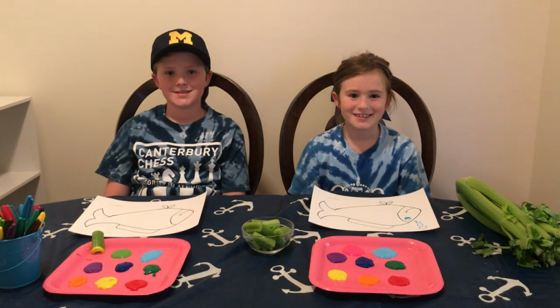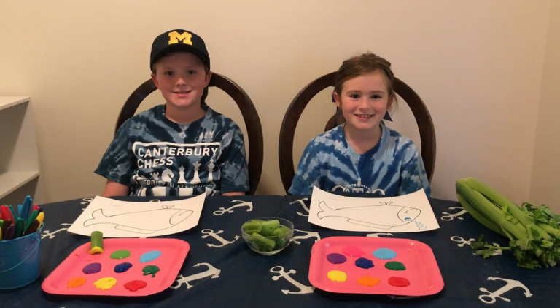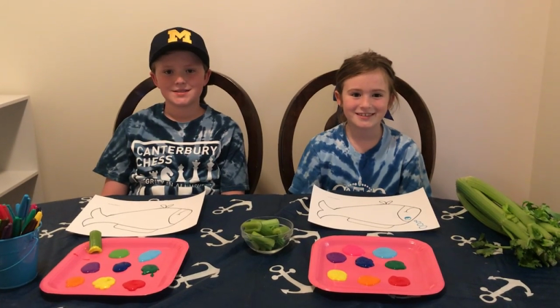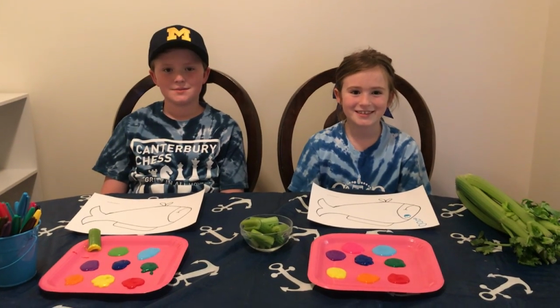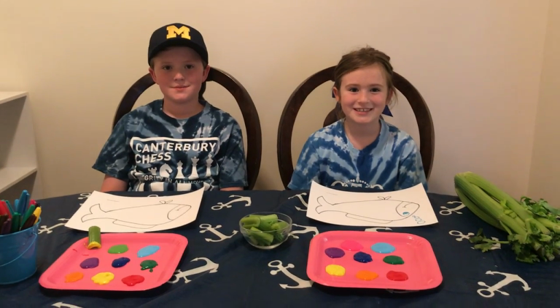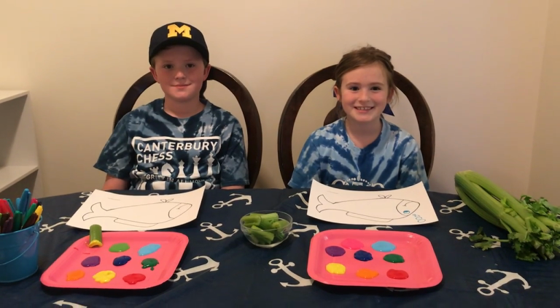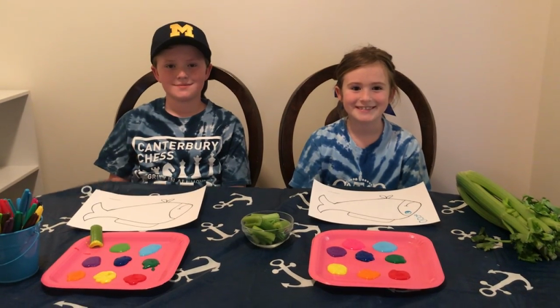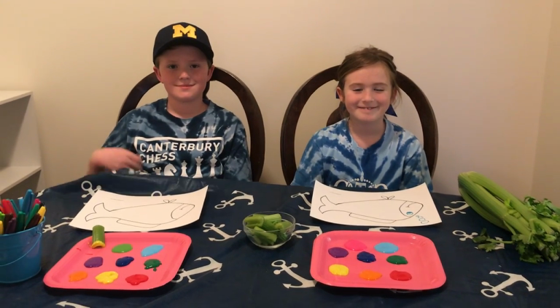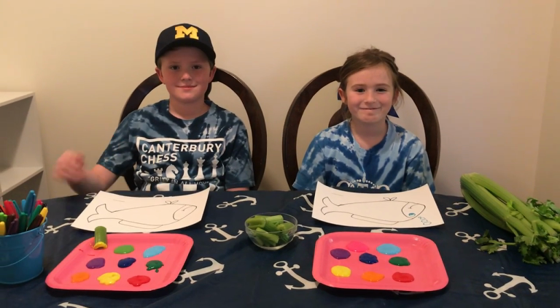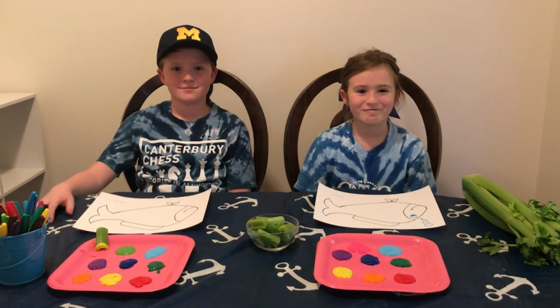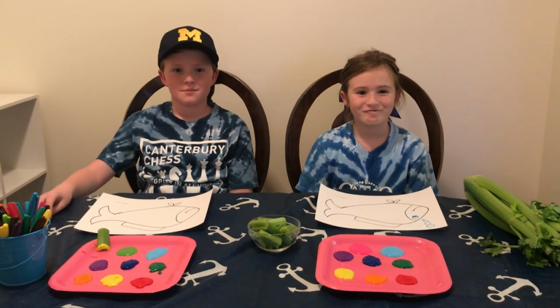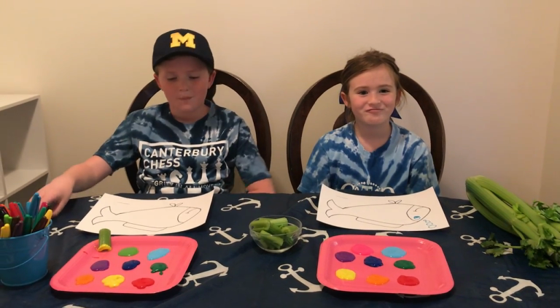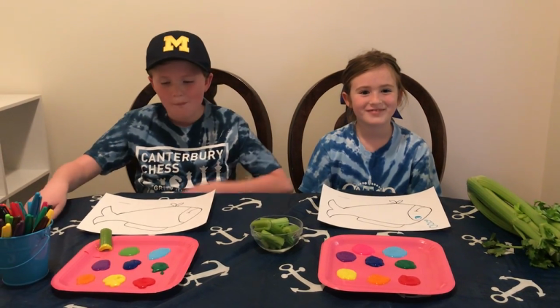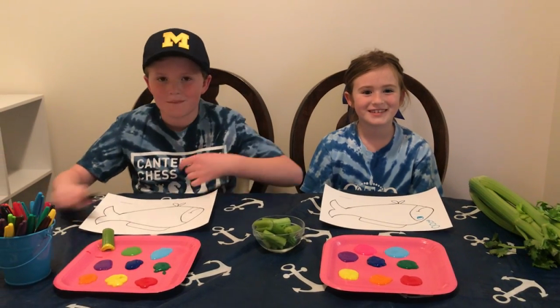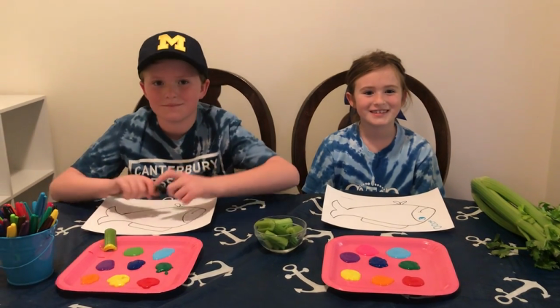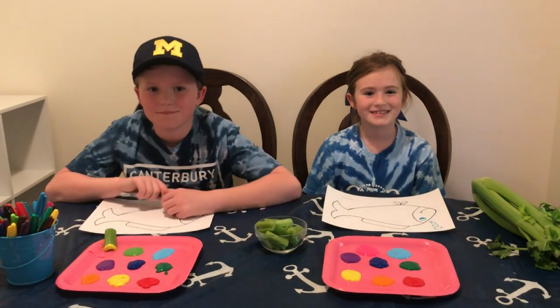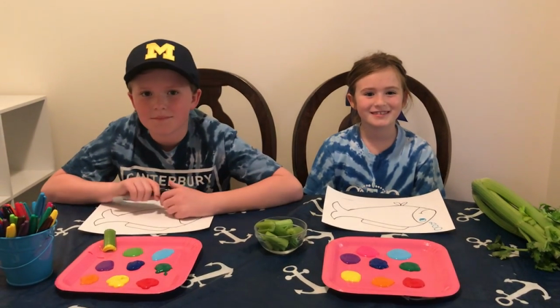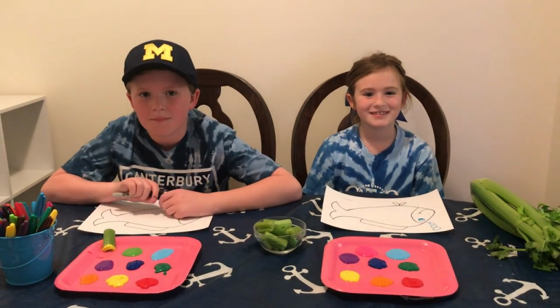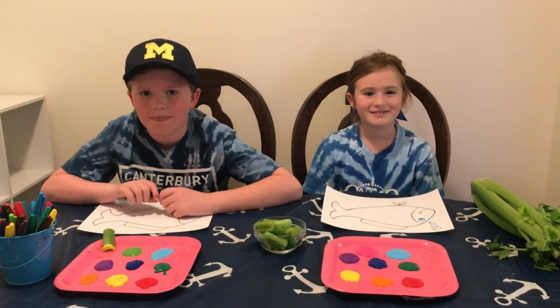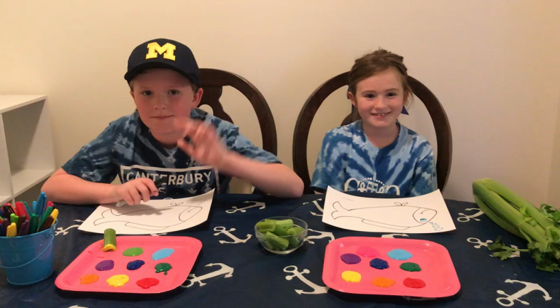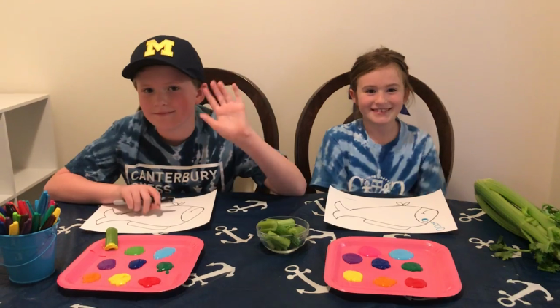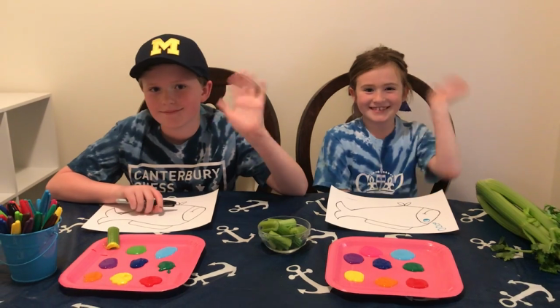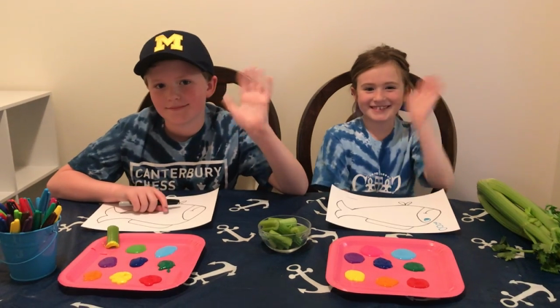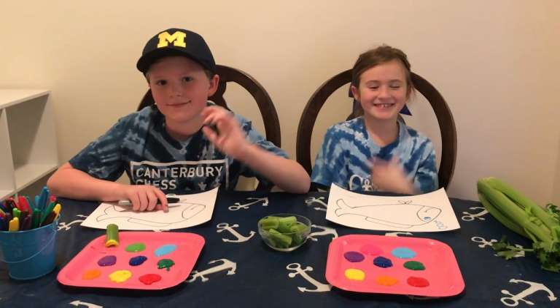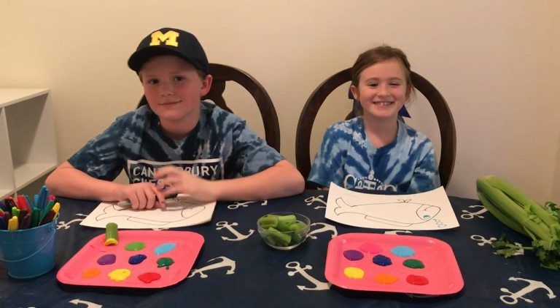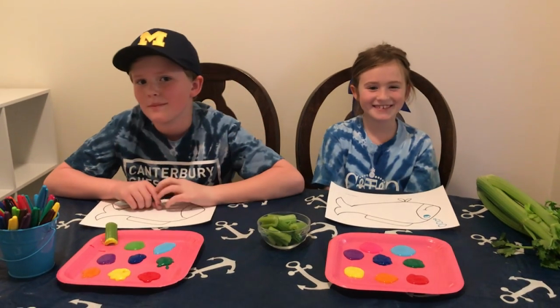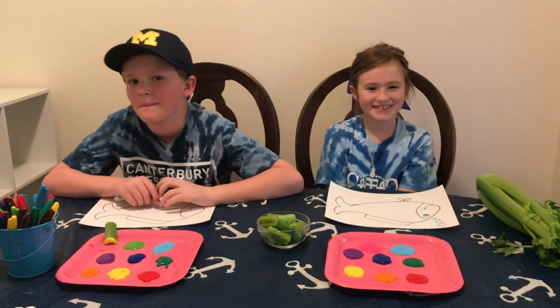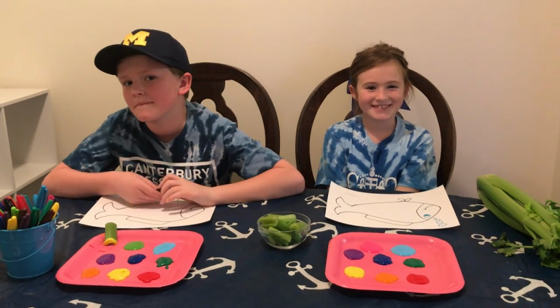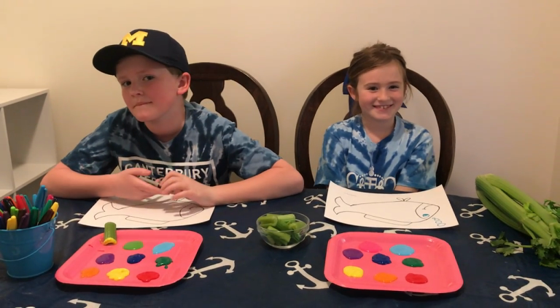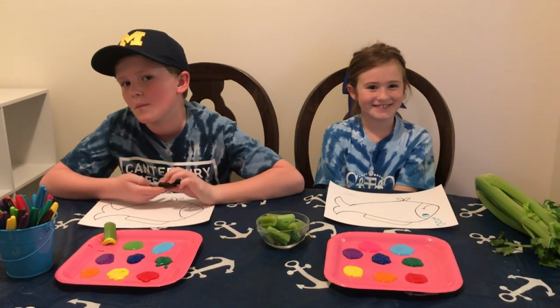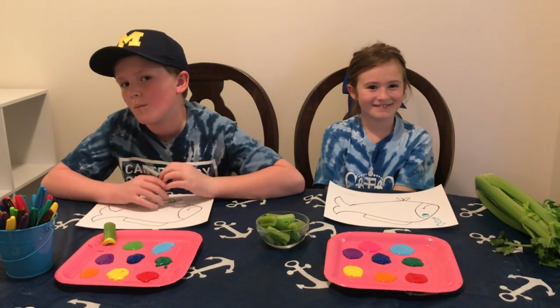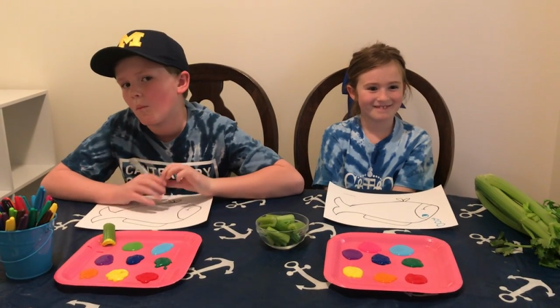Hi friends, it's Miss Wilson and I'm here today with Betsy and Charlie, and we're going to show you how to make a rainbow fish.